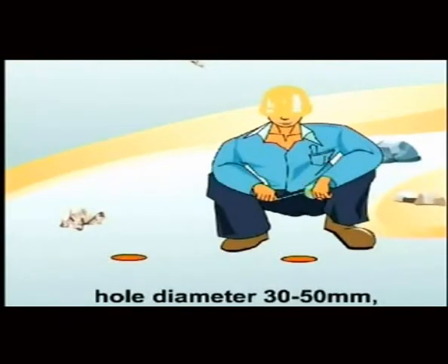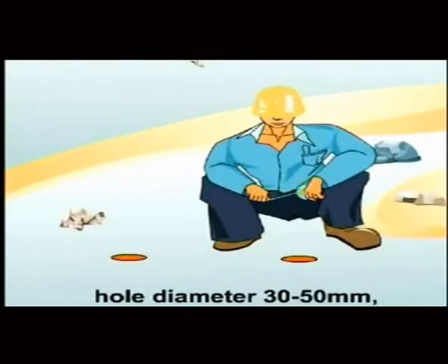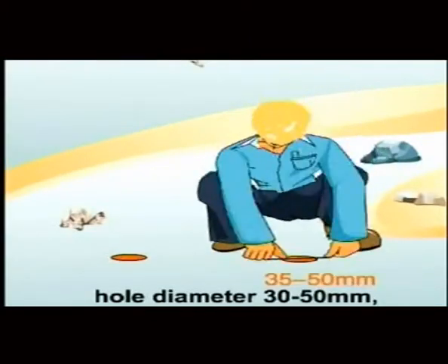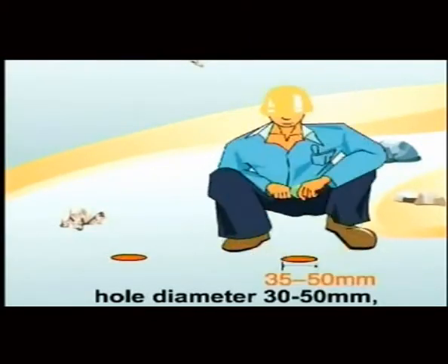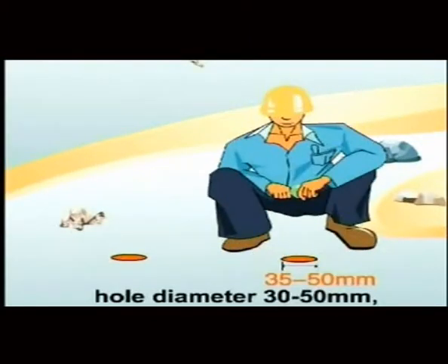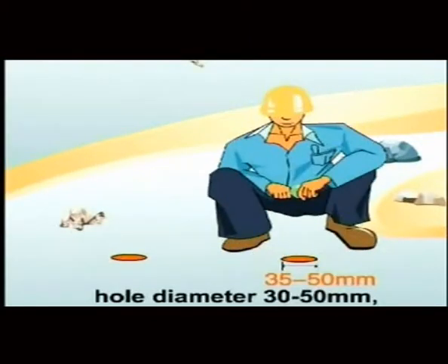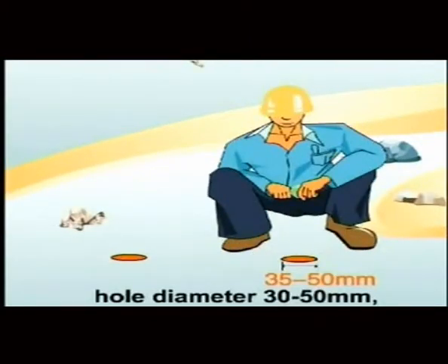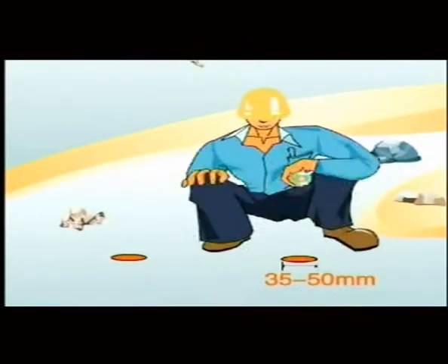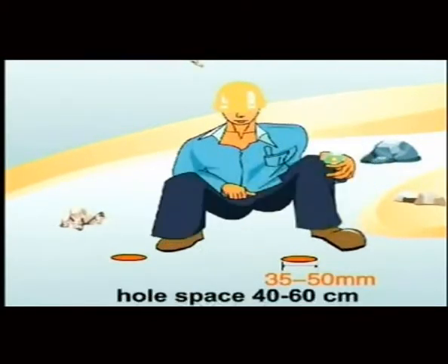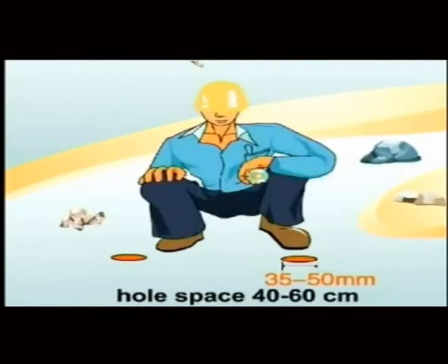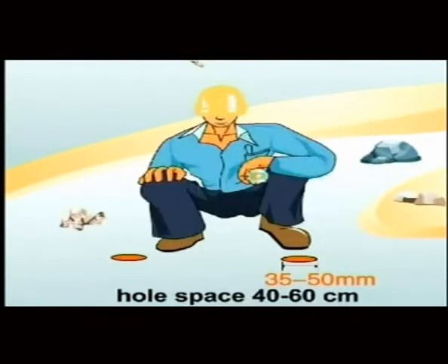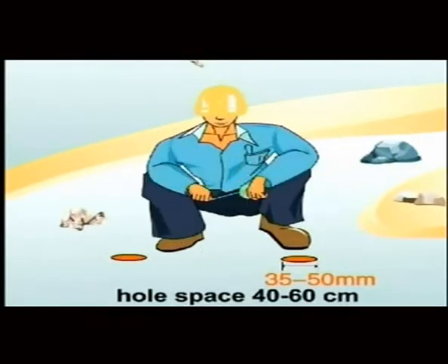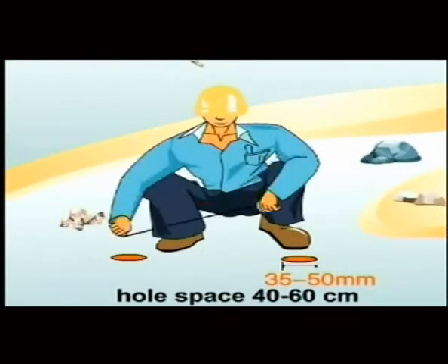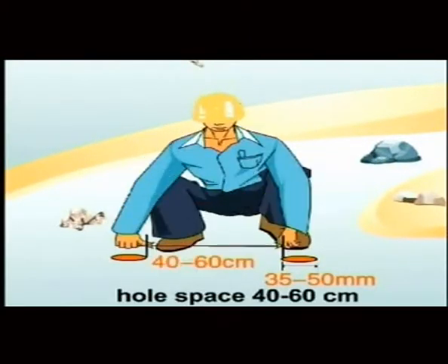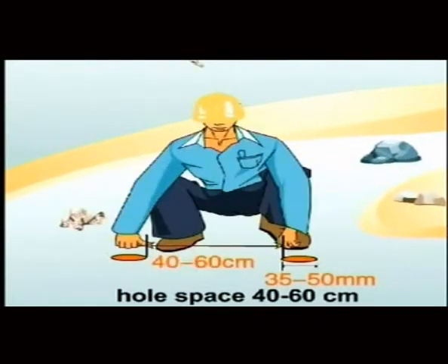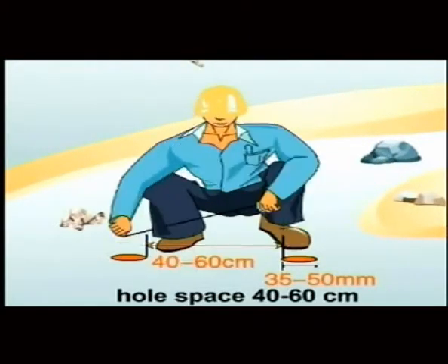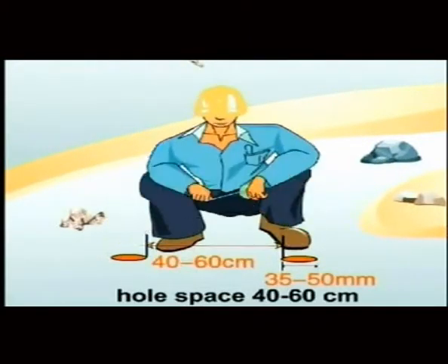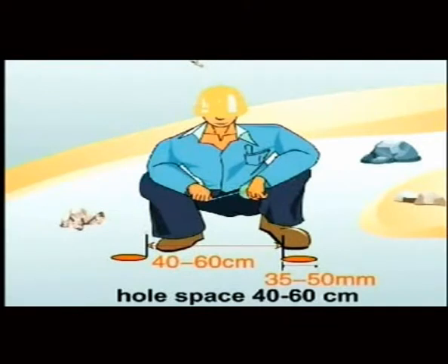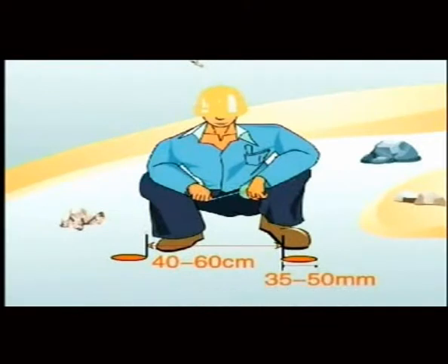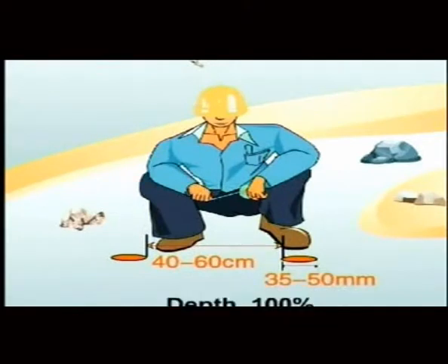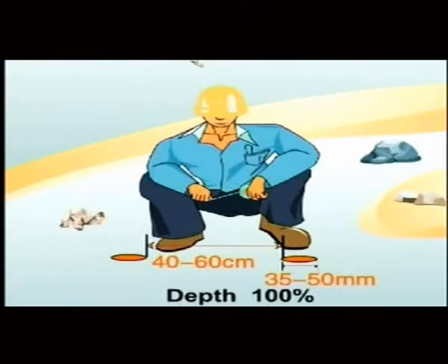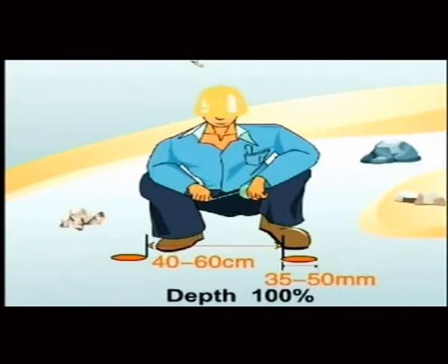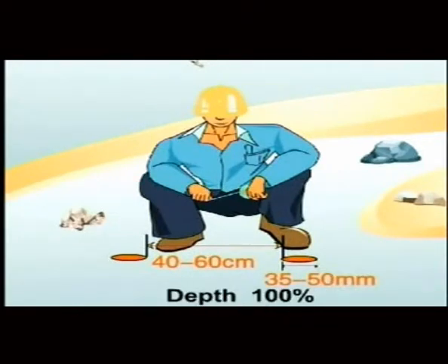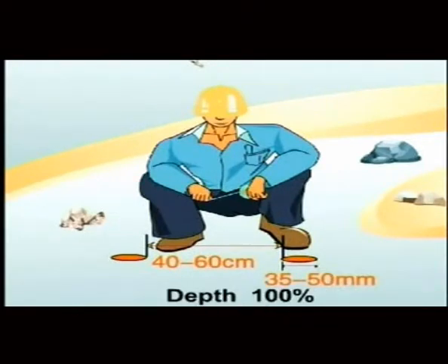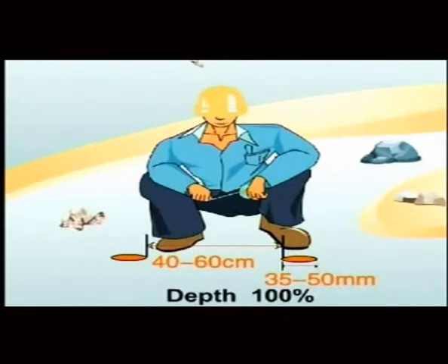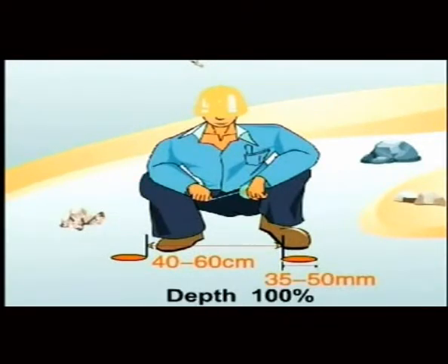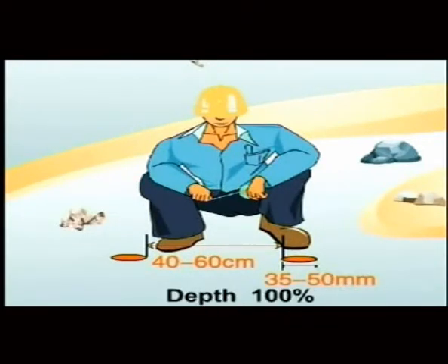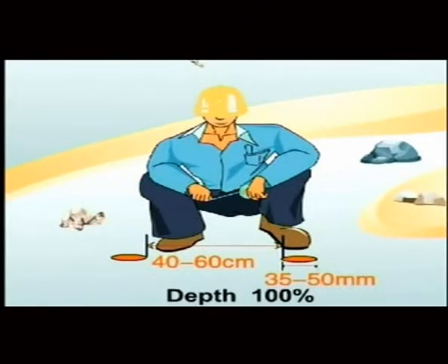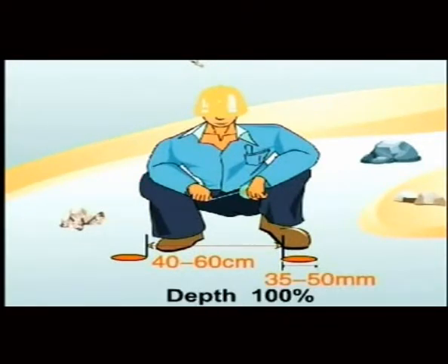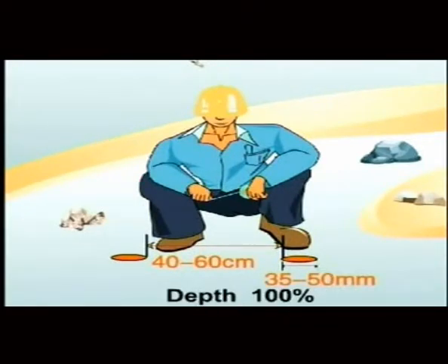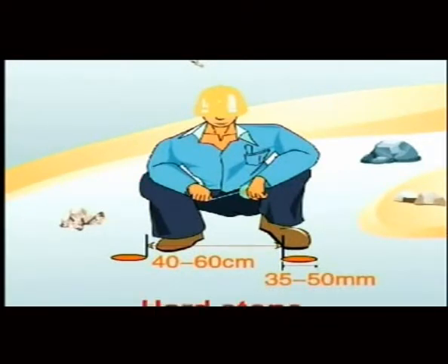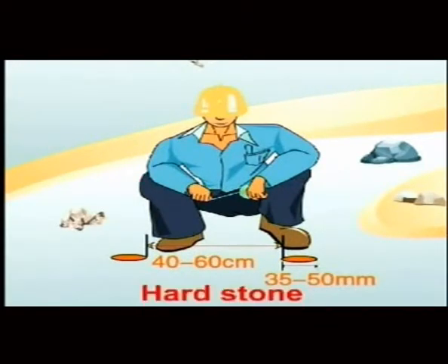For soft stone, hole diameter should be 30 to 50 millimeters, hole spacing 40 to 60 millimeters, and depth at 105%.